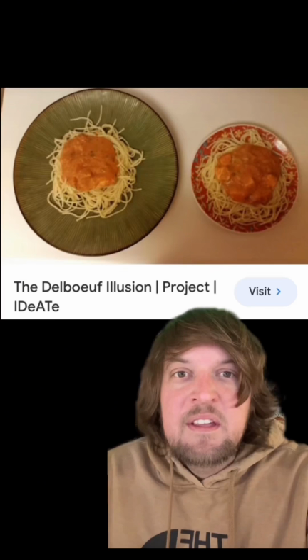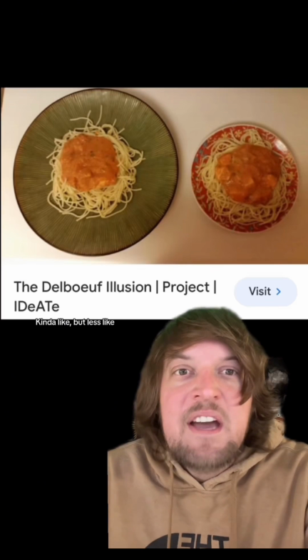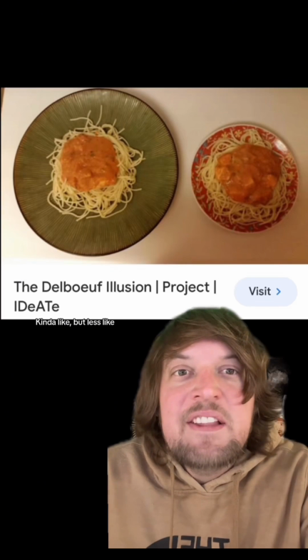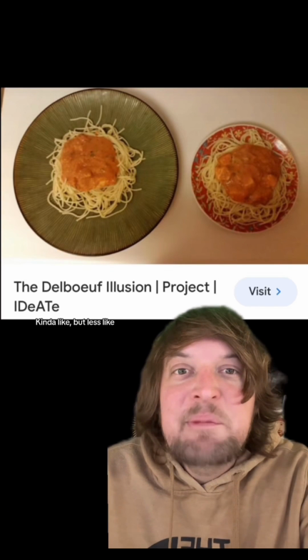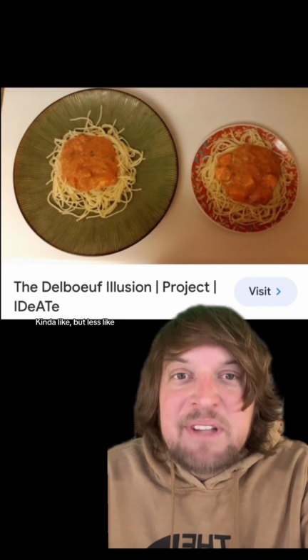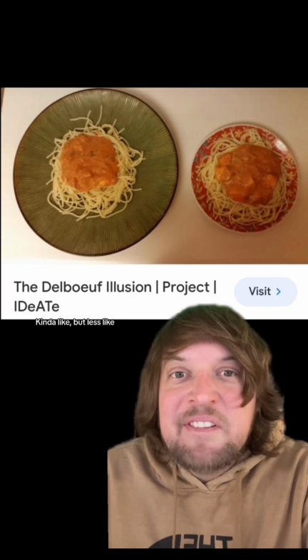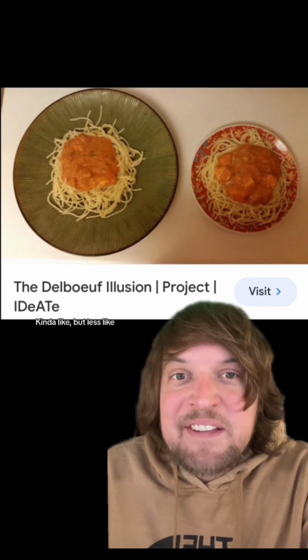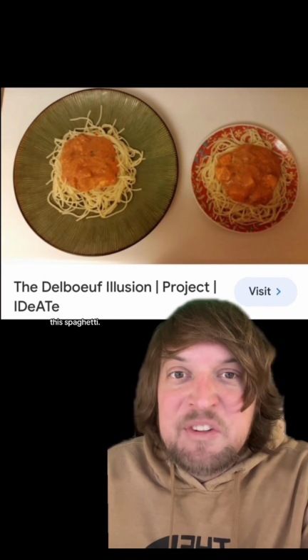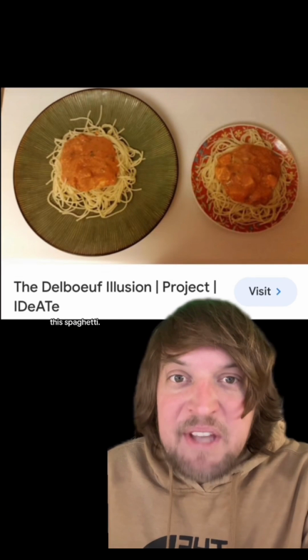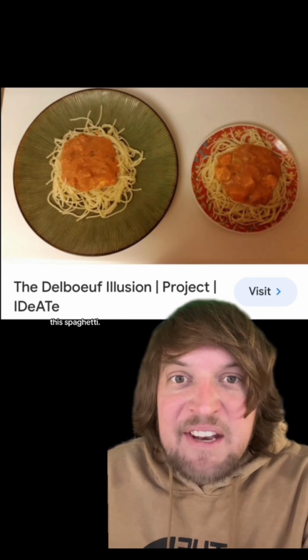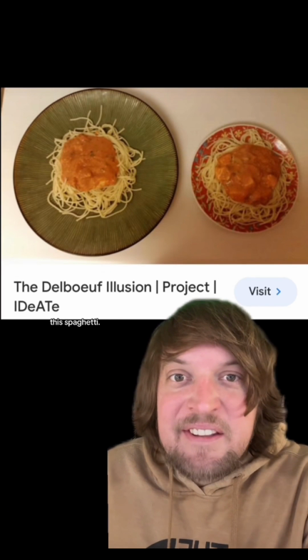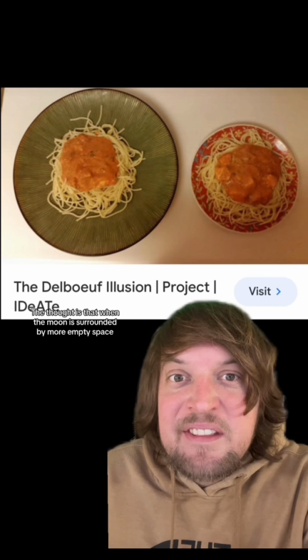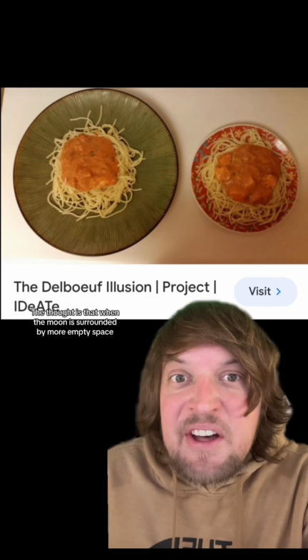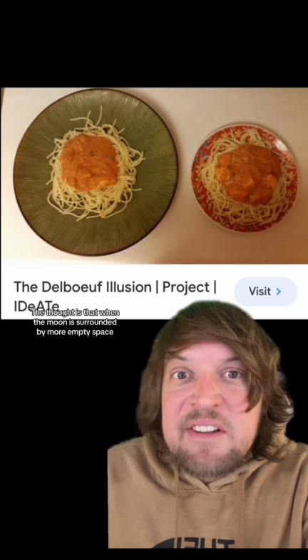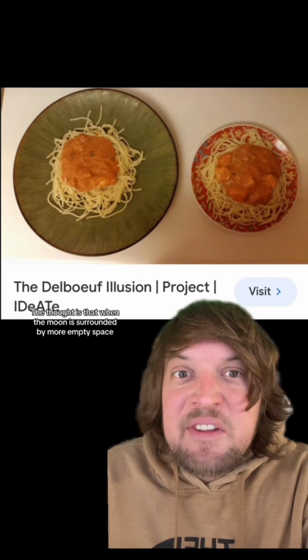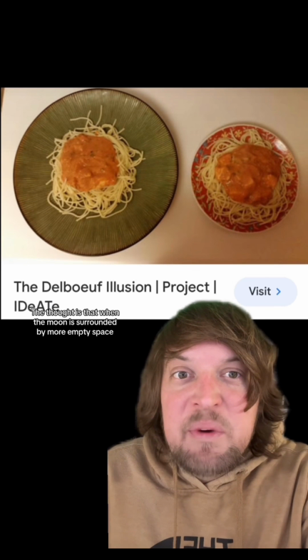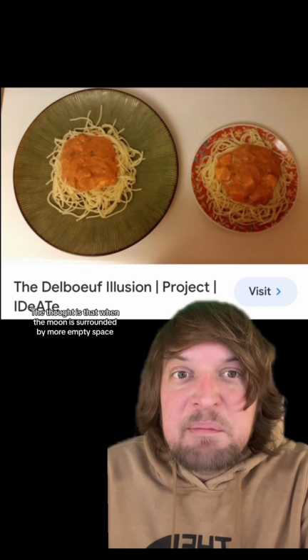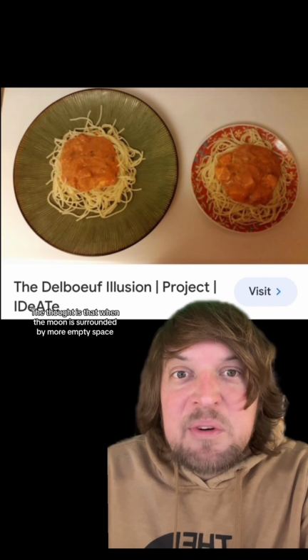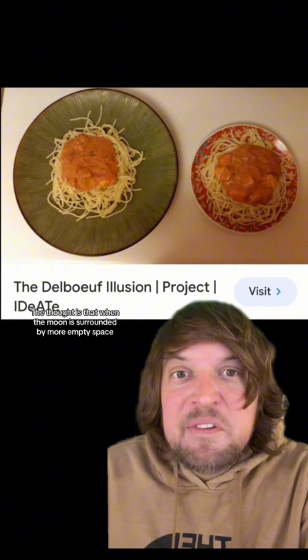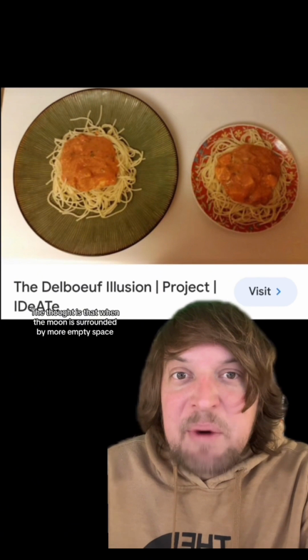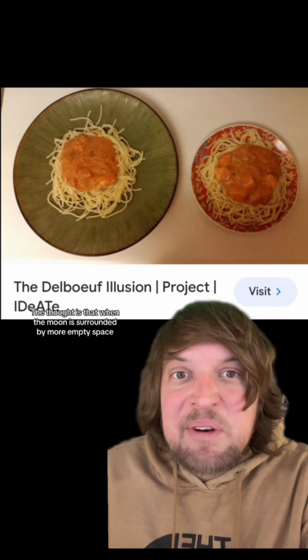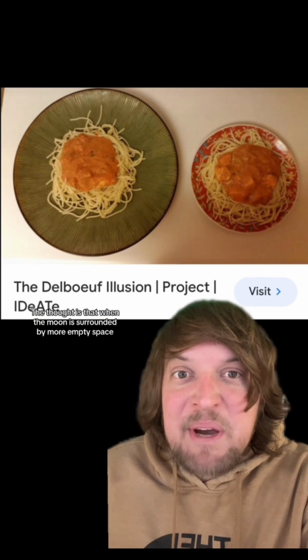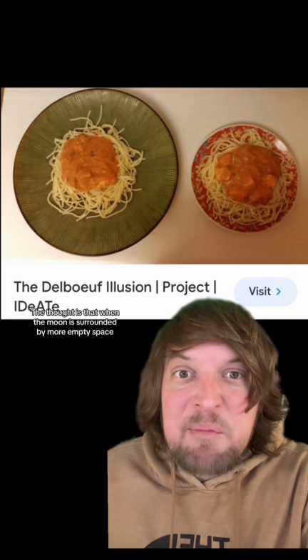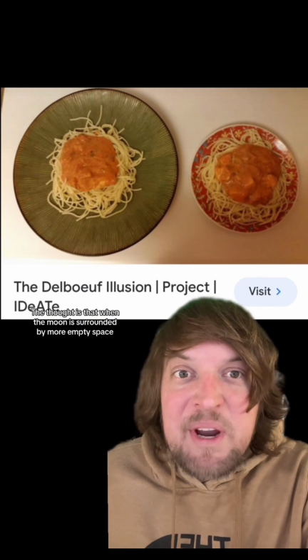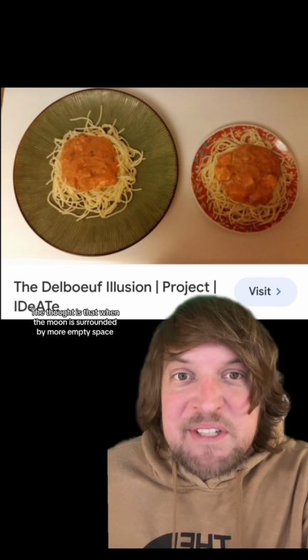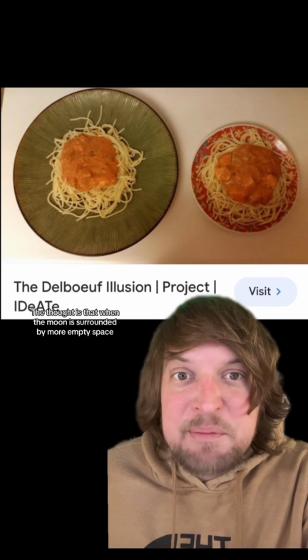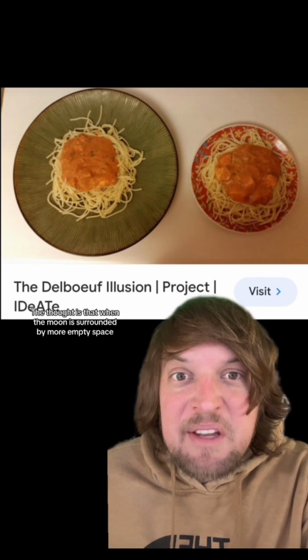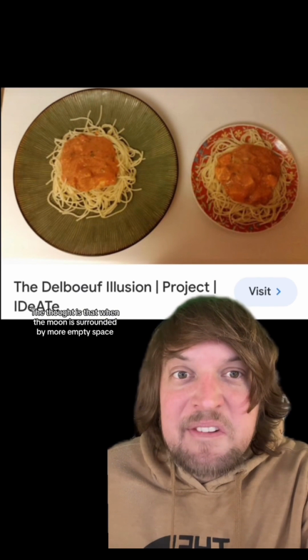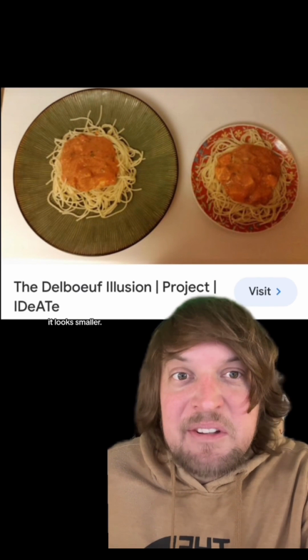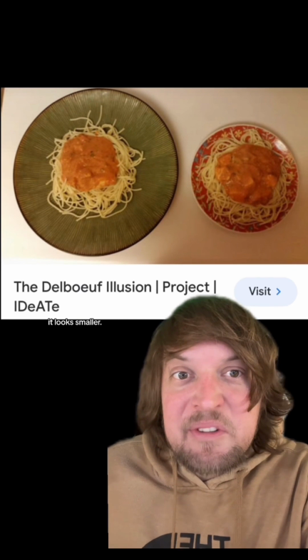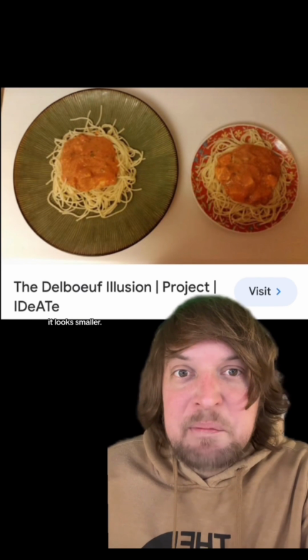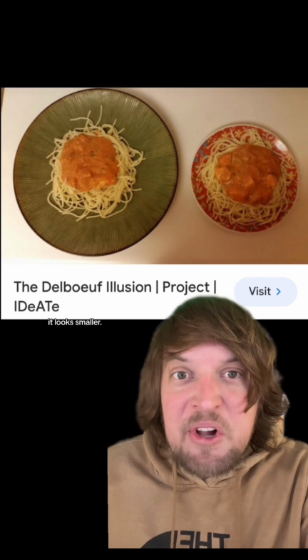Kind of like — but less like — the spaghetti. The thought is that when the moon is surrounded by more empty space, it looks smaller.